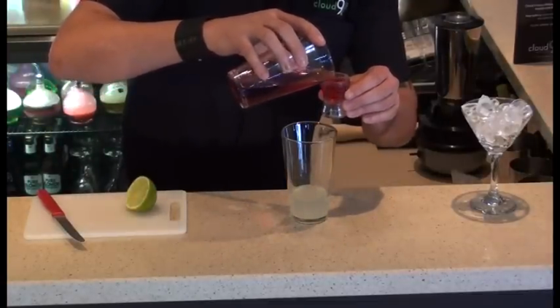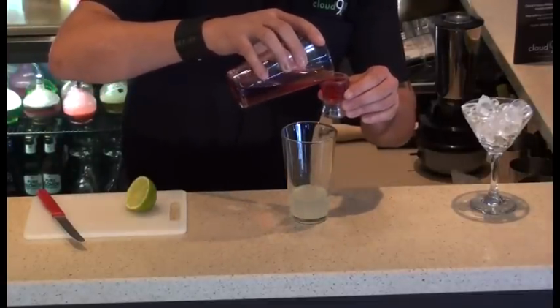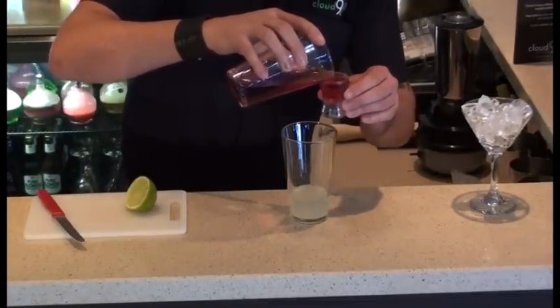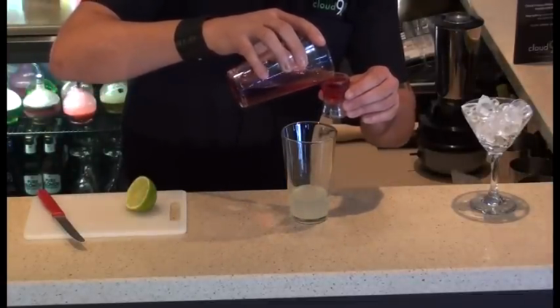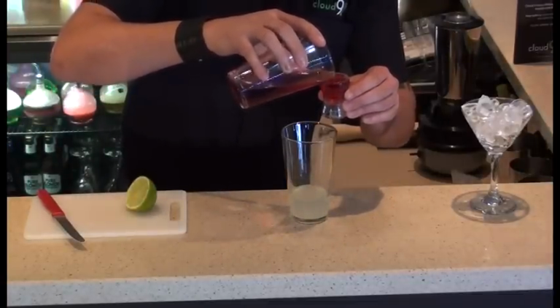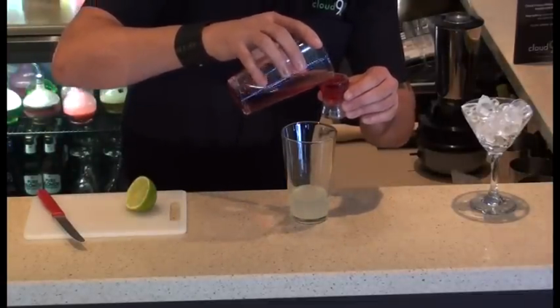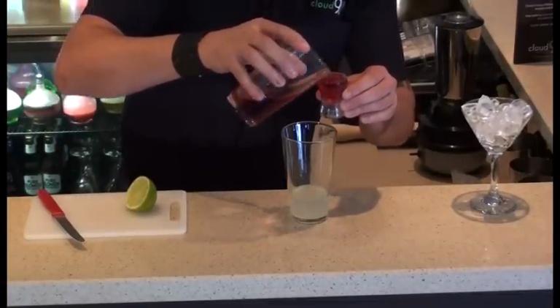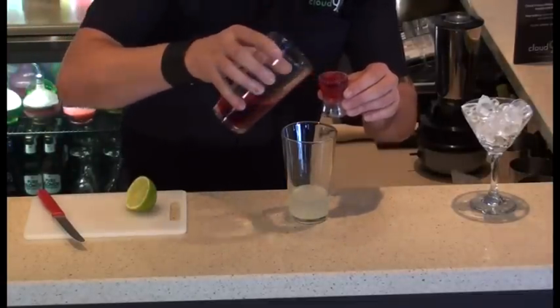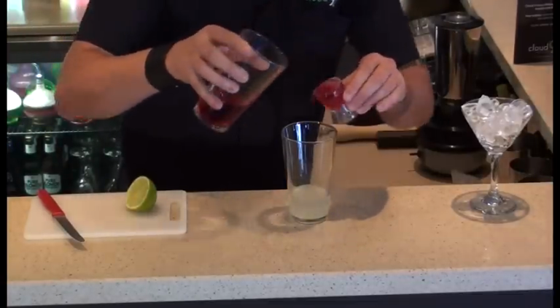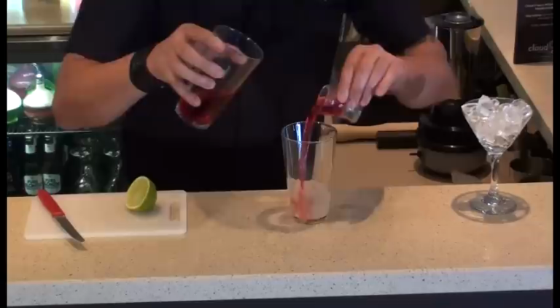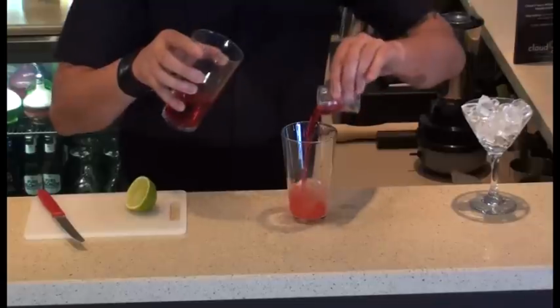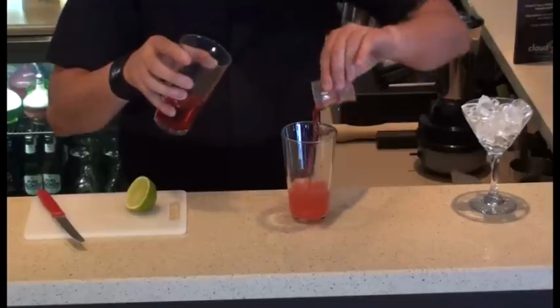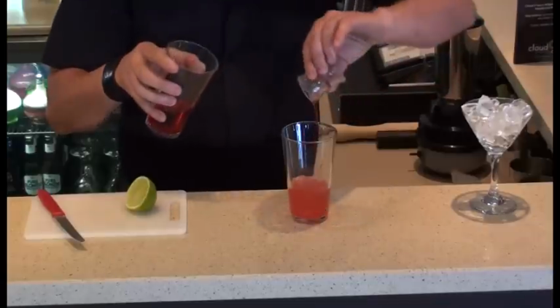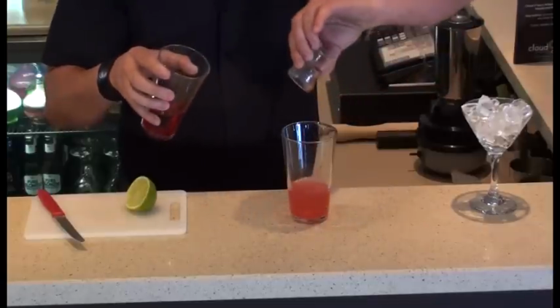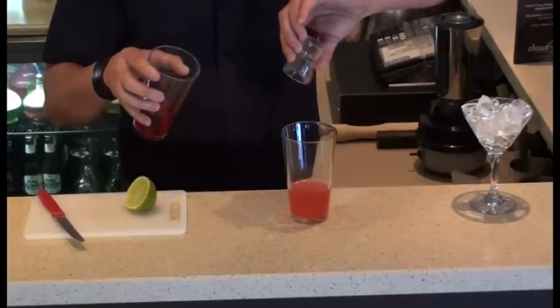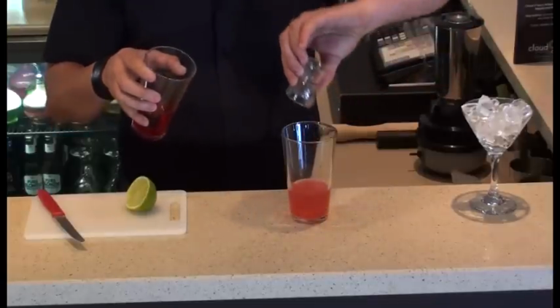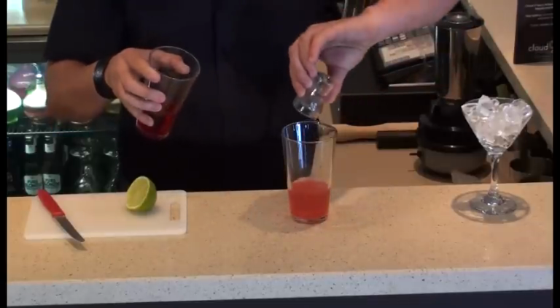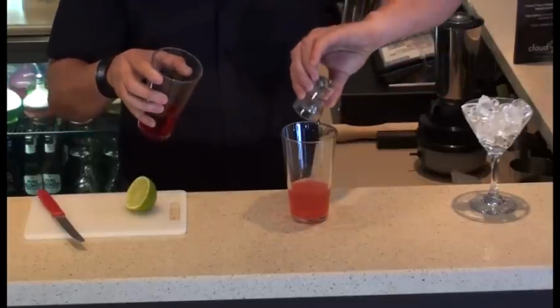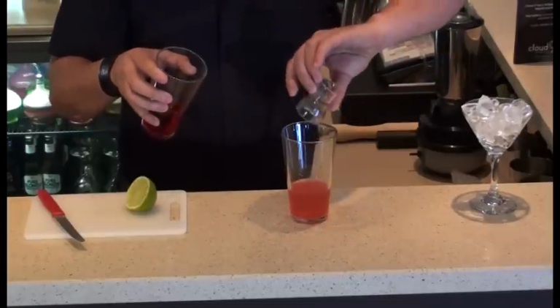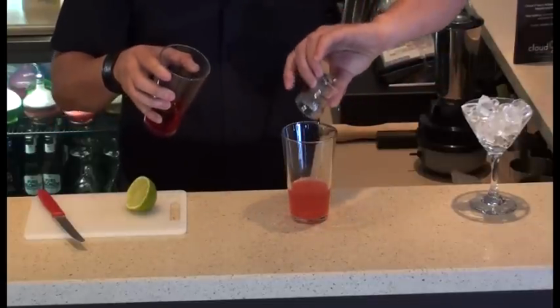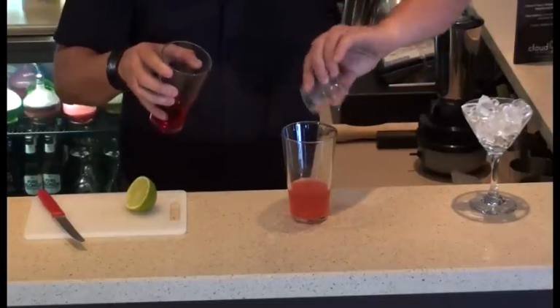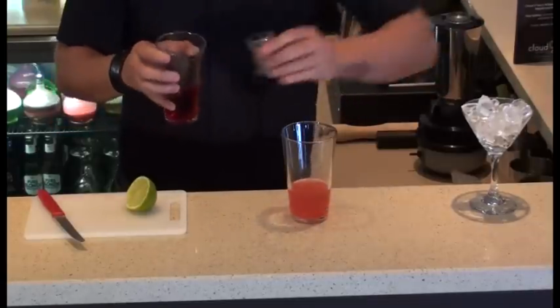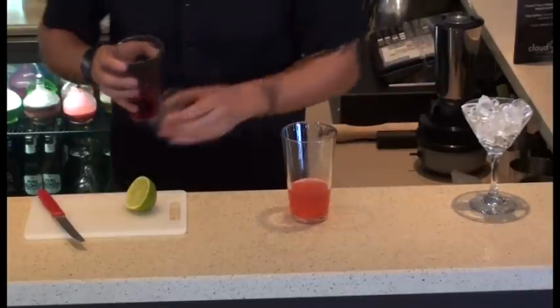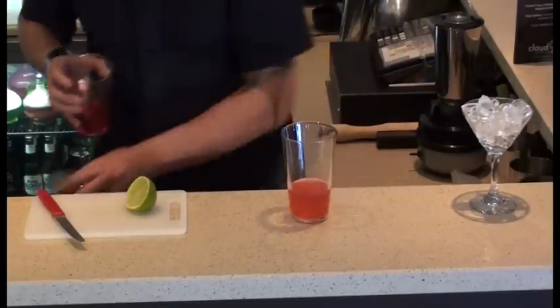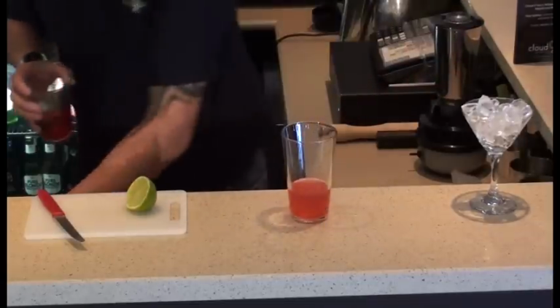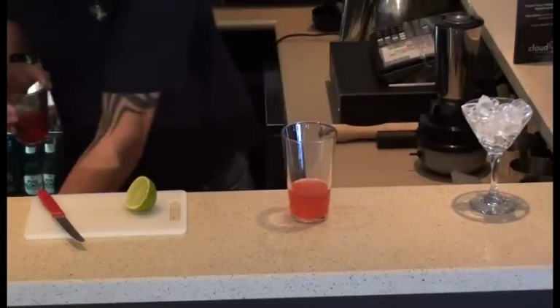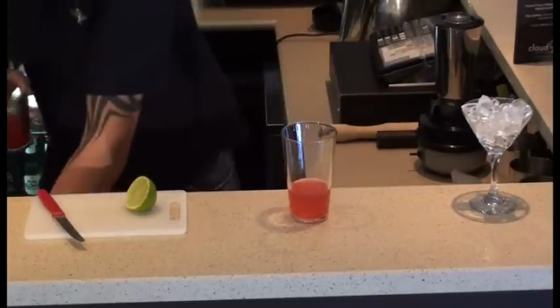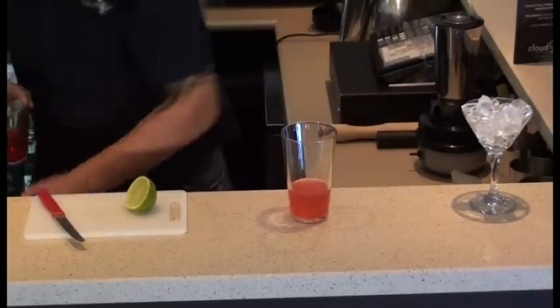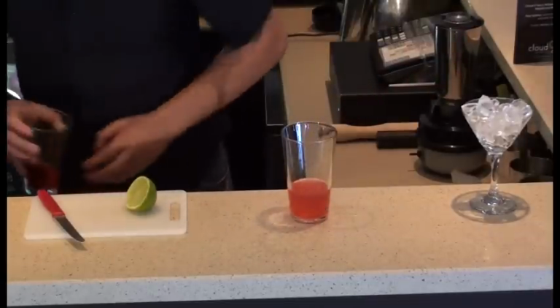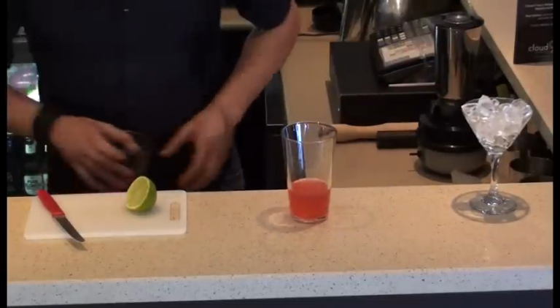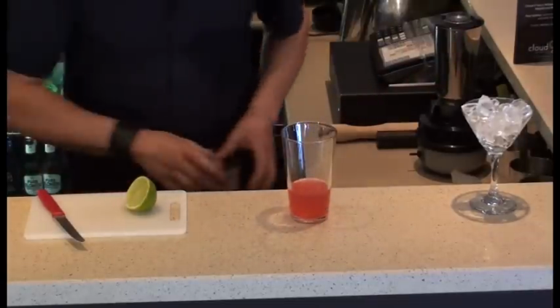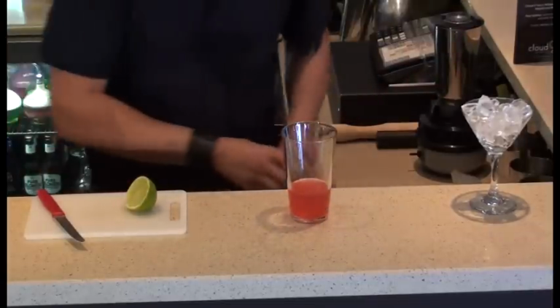30ml of cranberry juice. I like to use Ocean Spray — it tastes delicious.